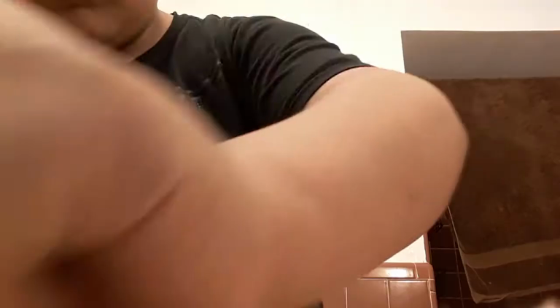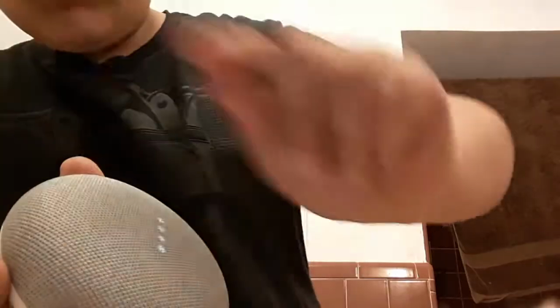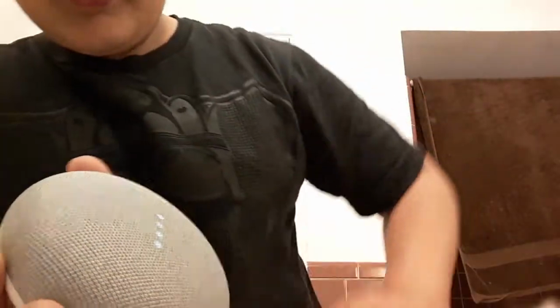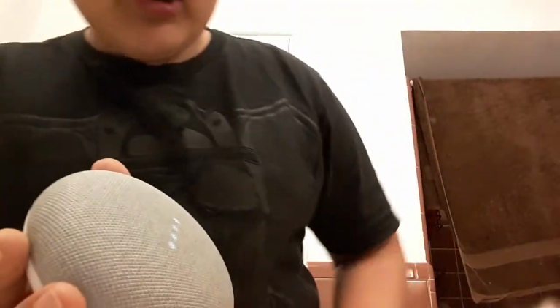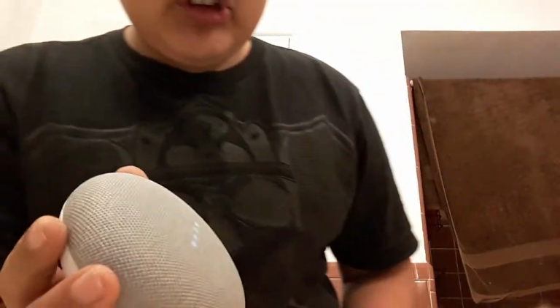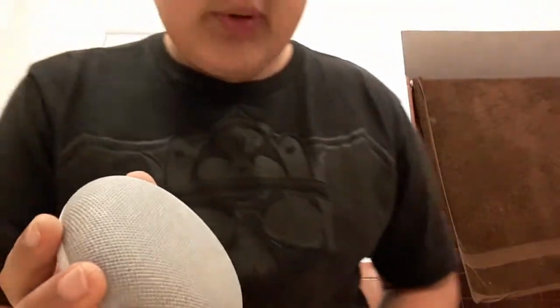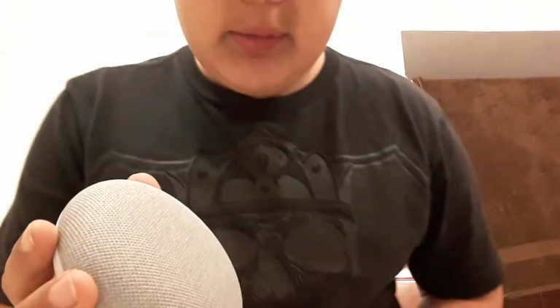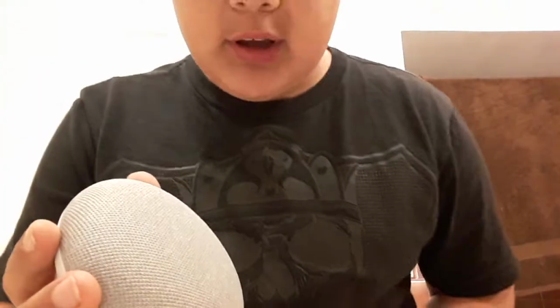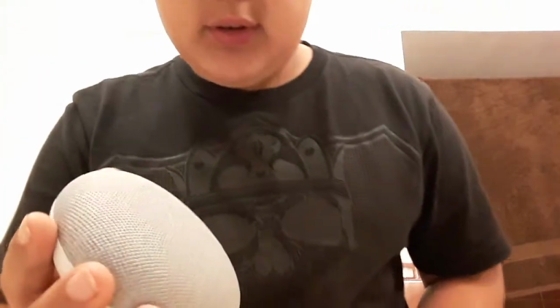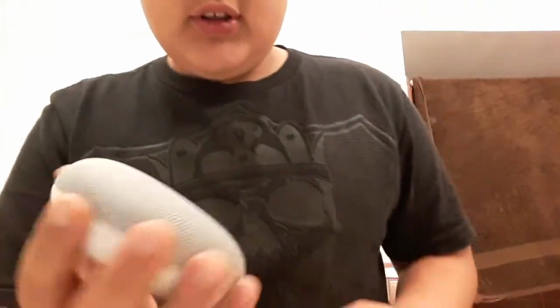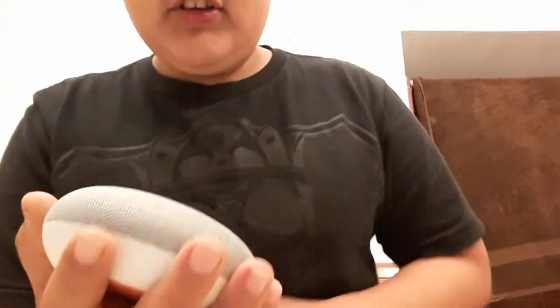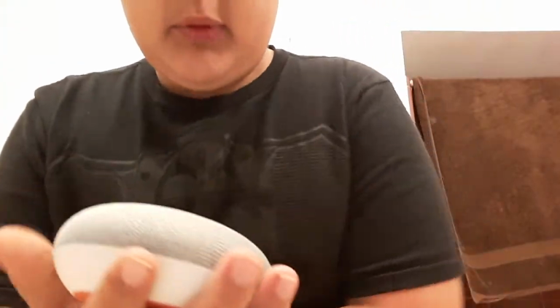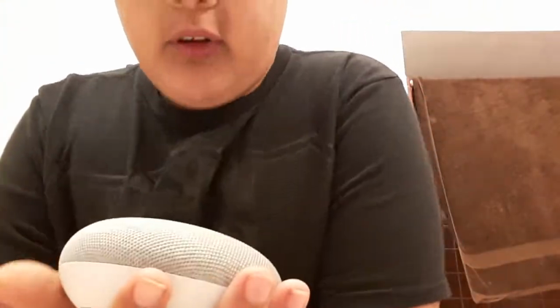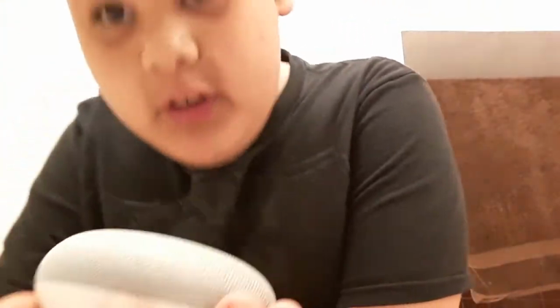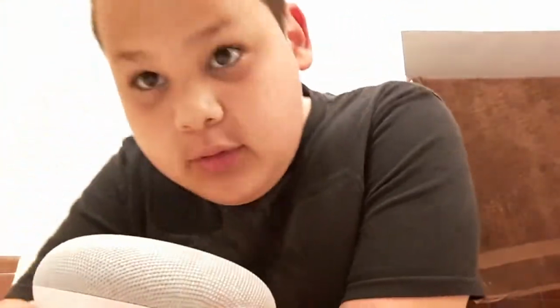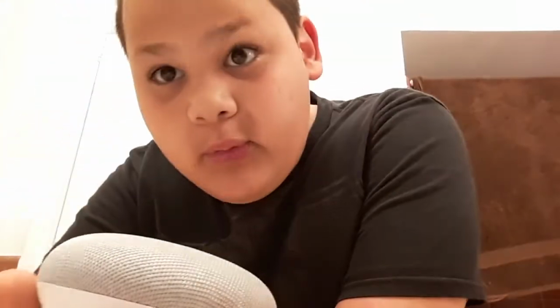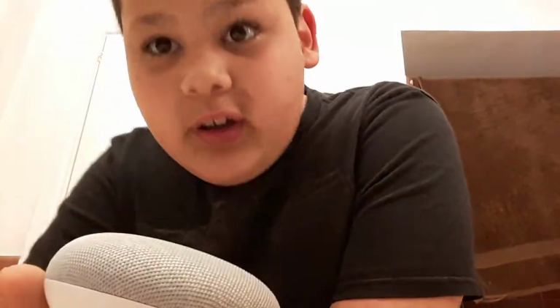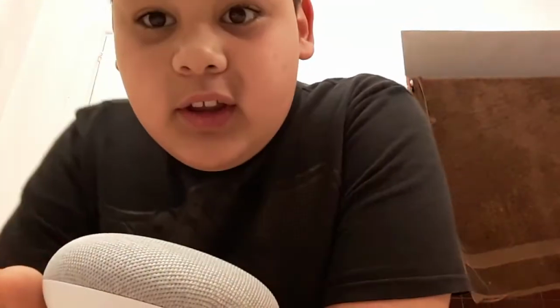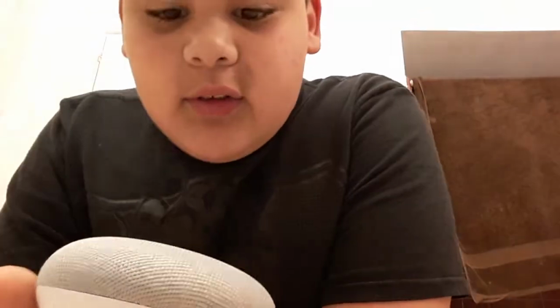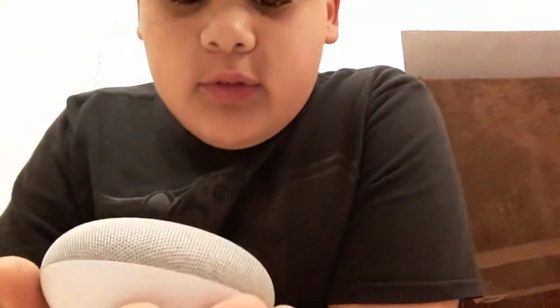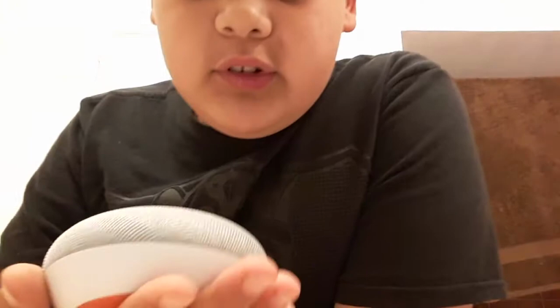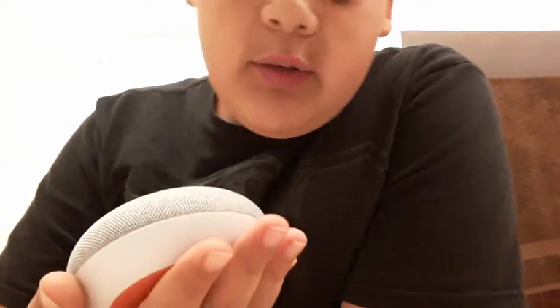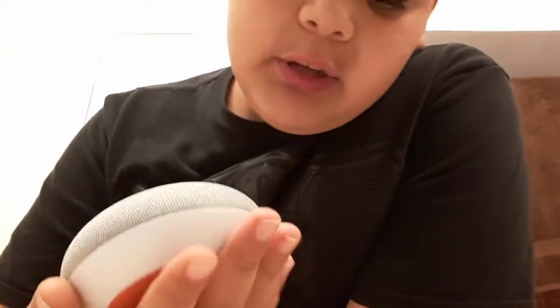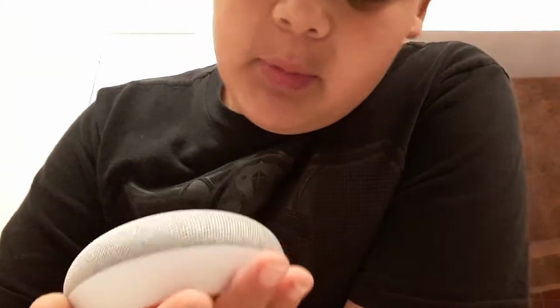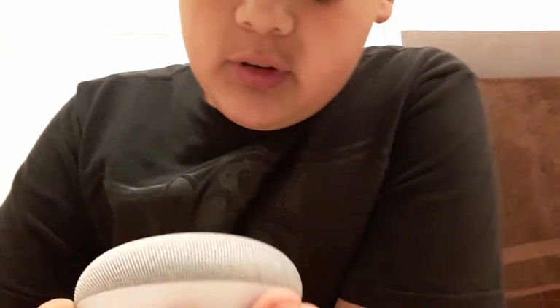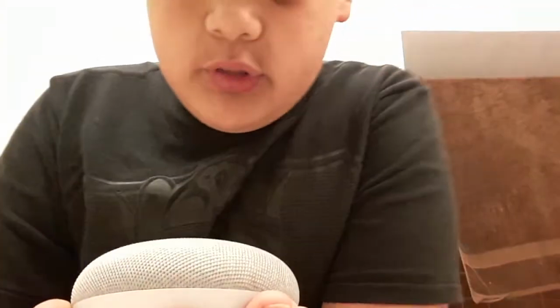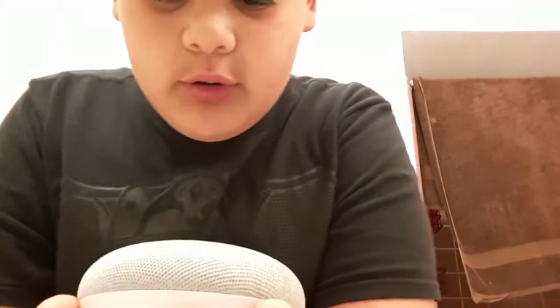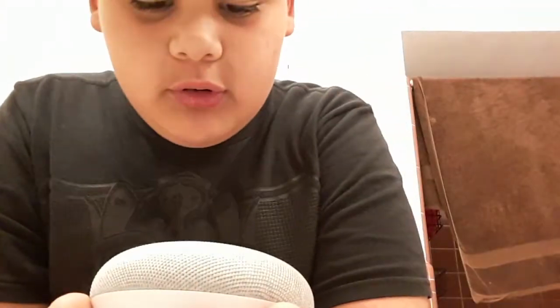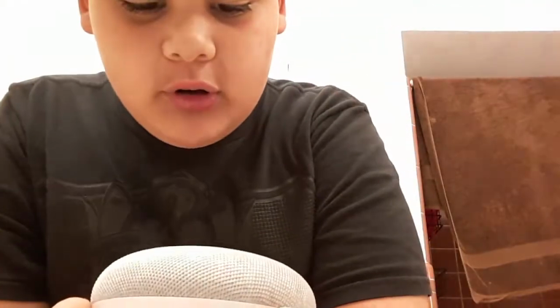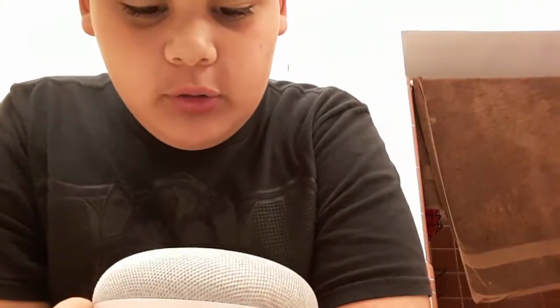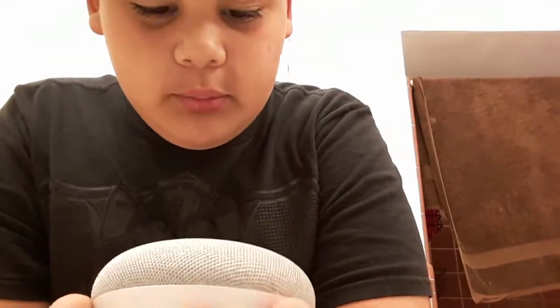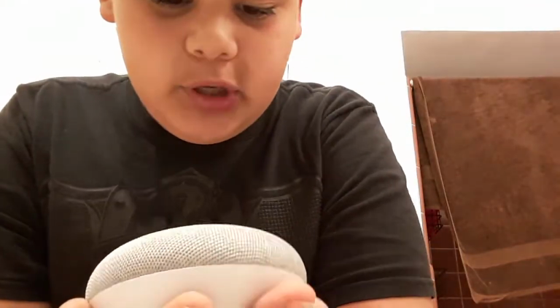I kinda wanna change my name now, cause I'm not the greatest YouTuber. Today we're gonna be messing with the Google Home Mini.